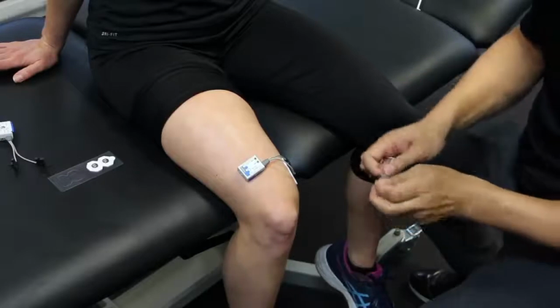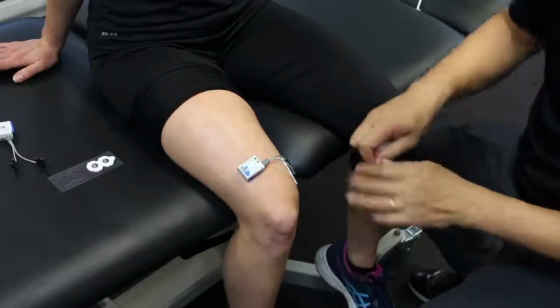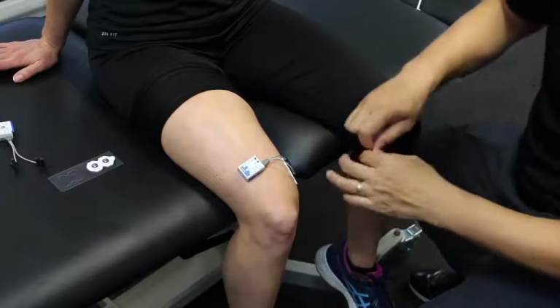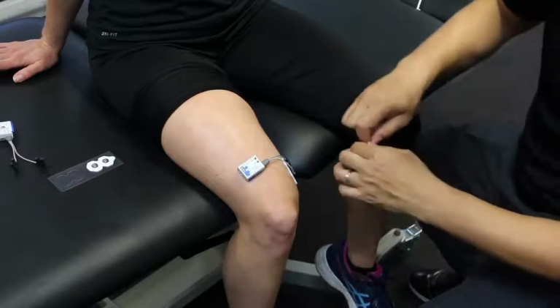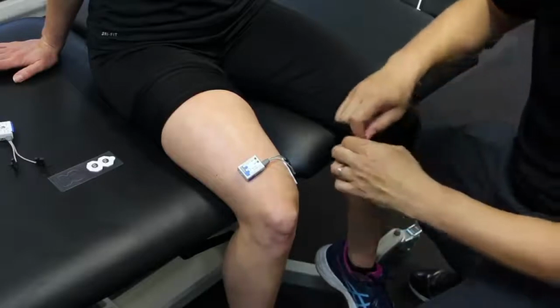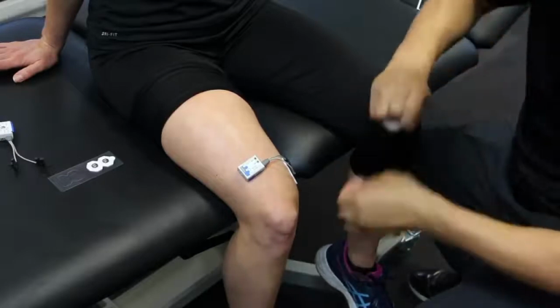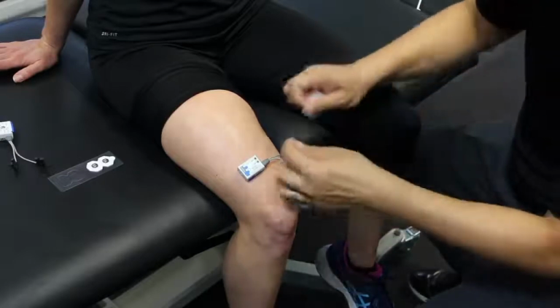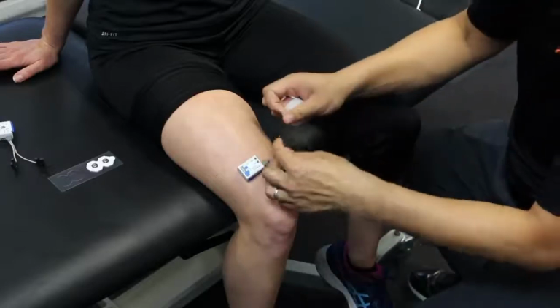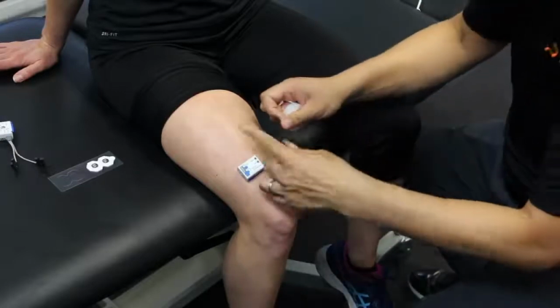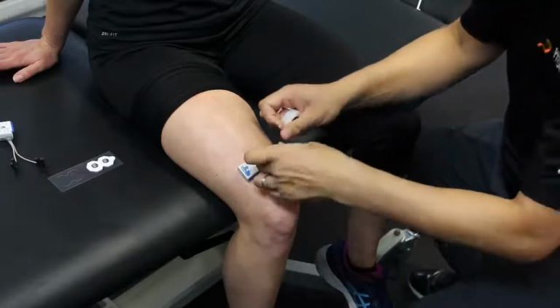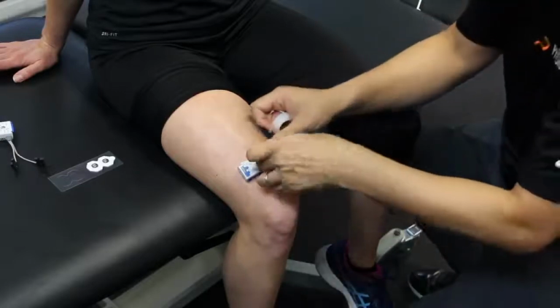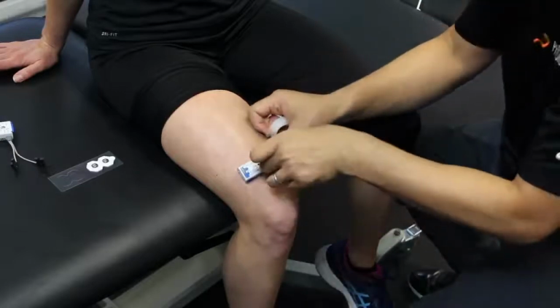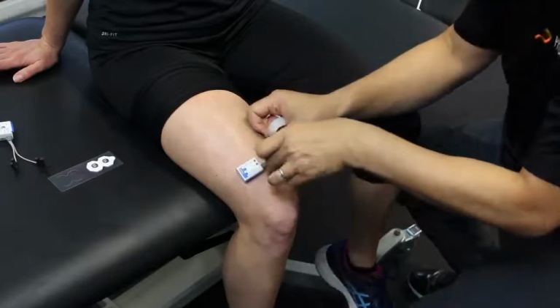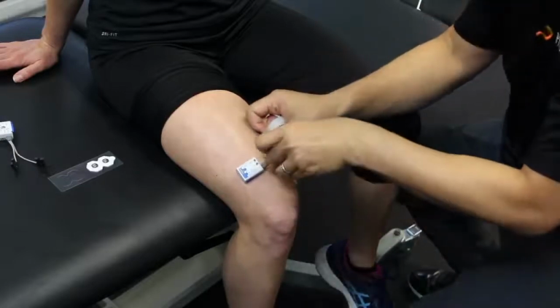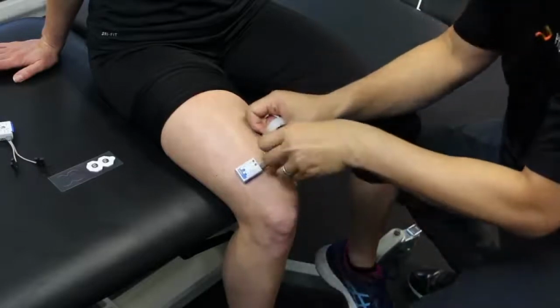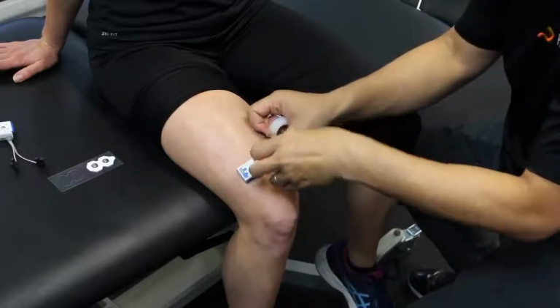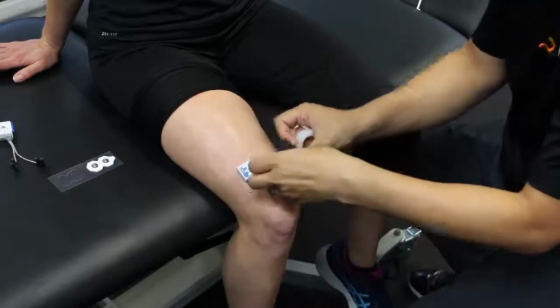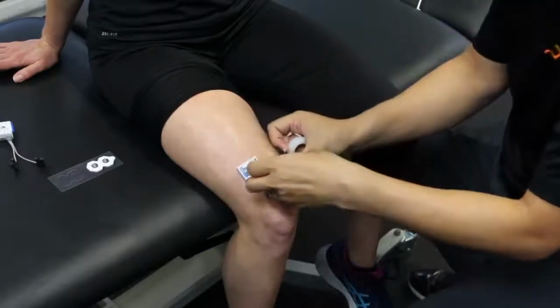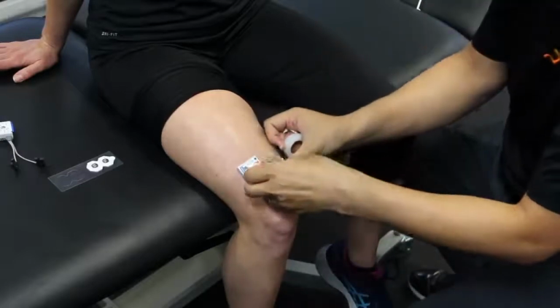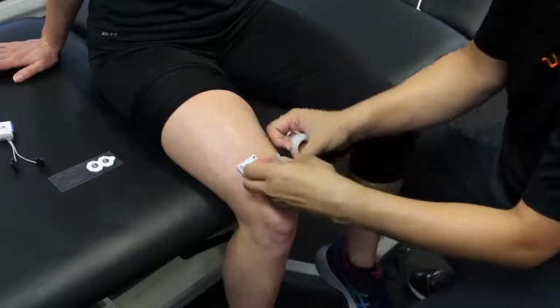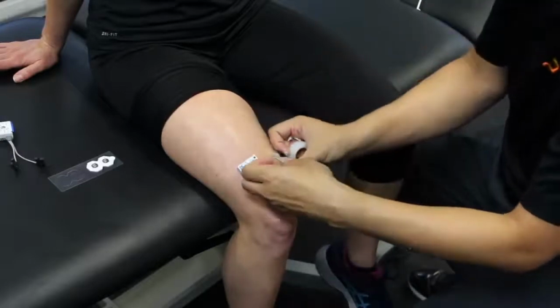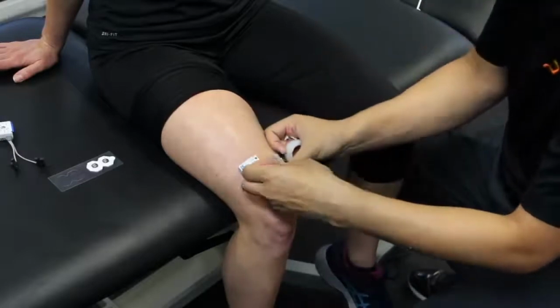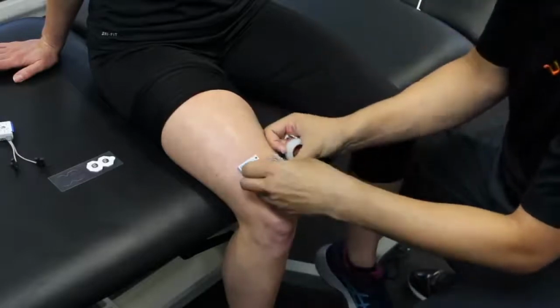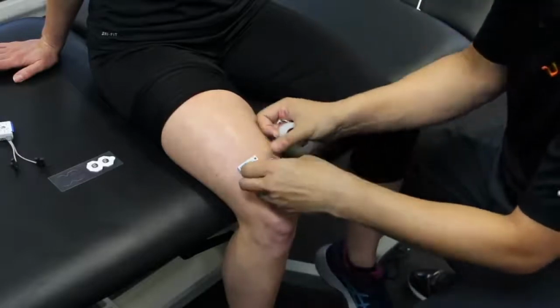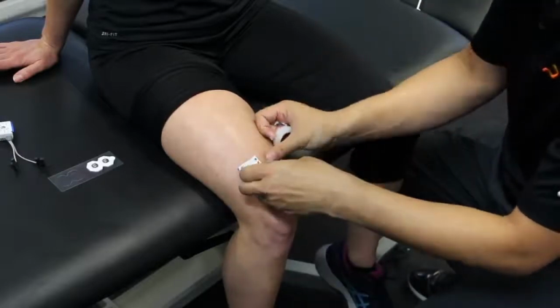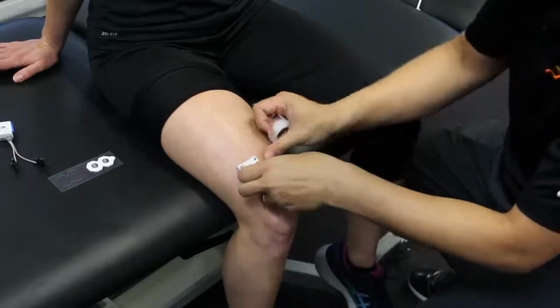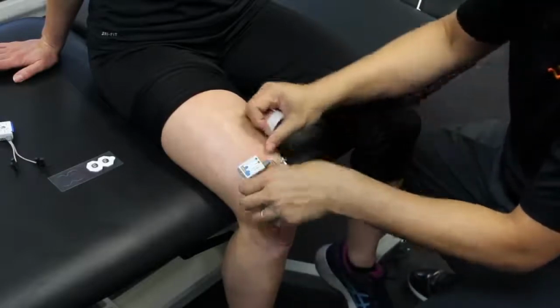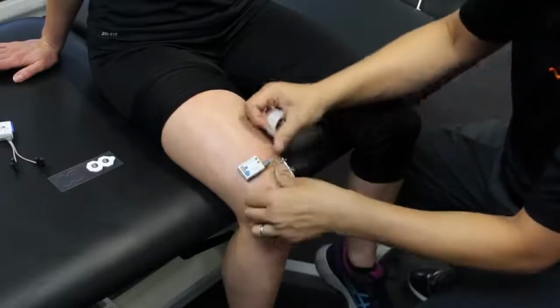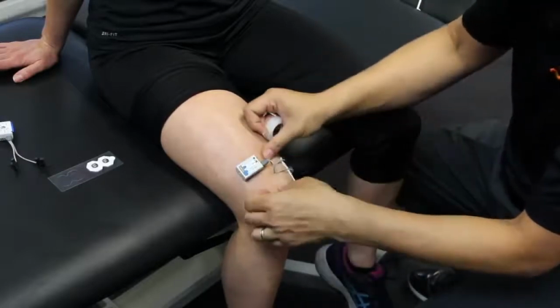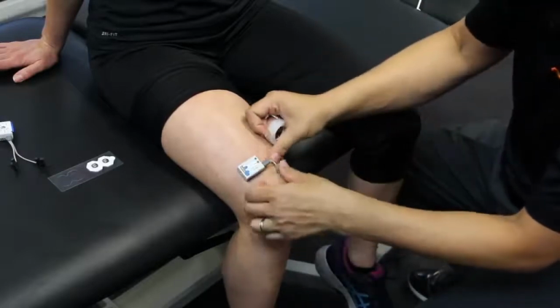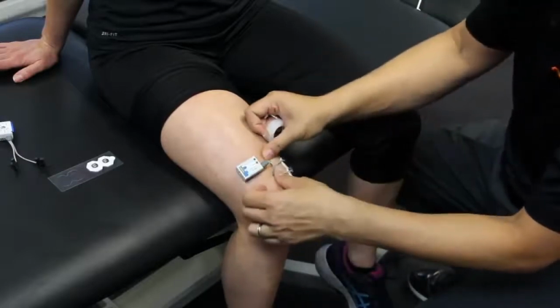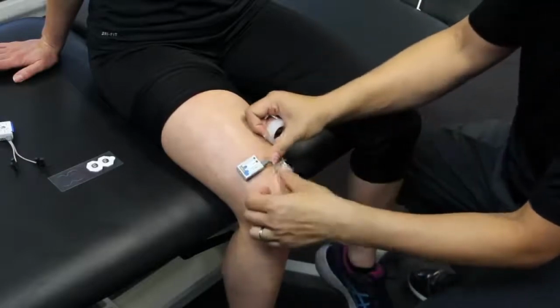Some tape can be used to stabilize the leads against the skin and minimize movement.